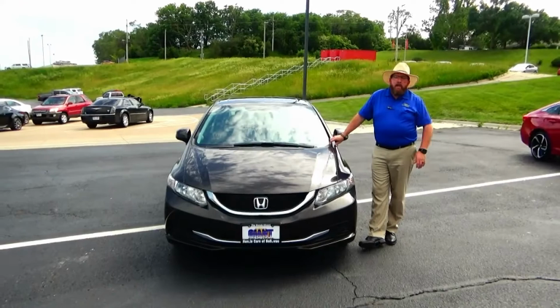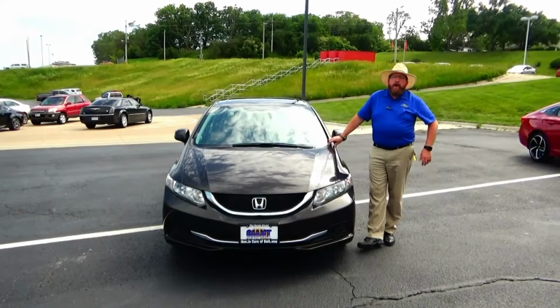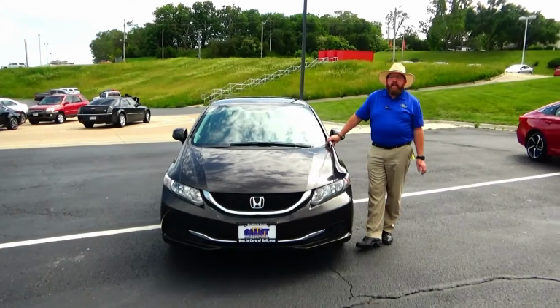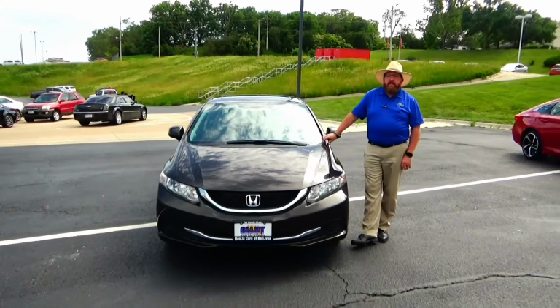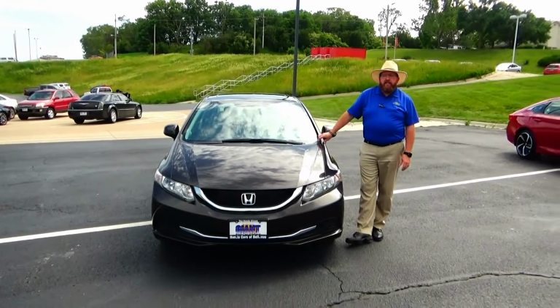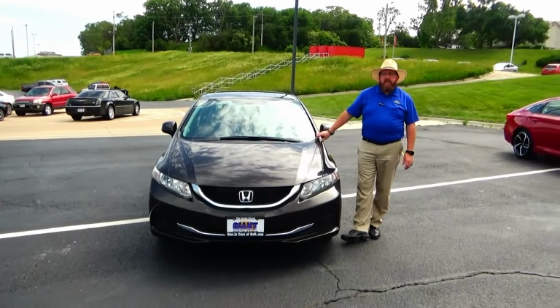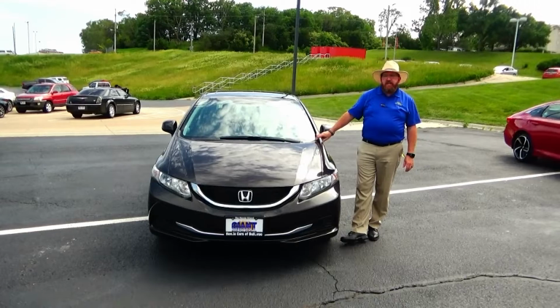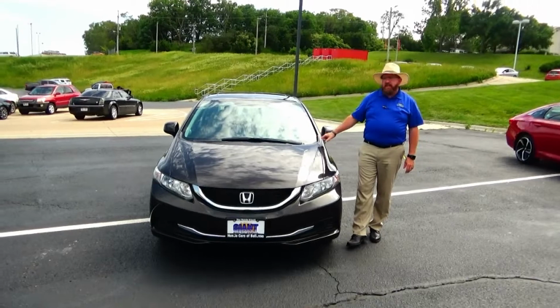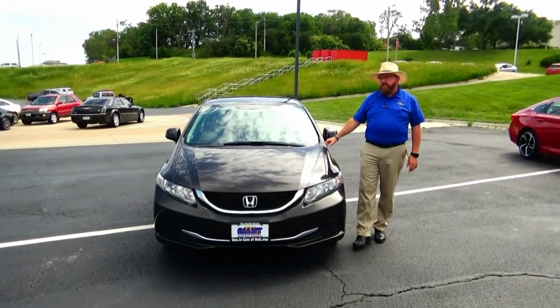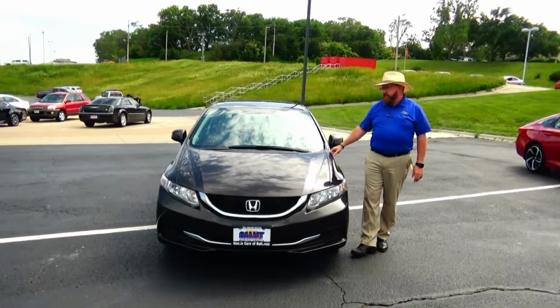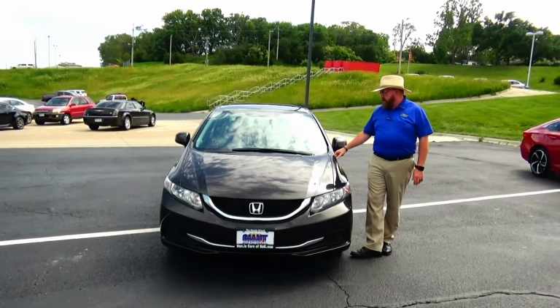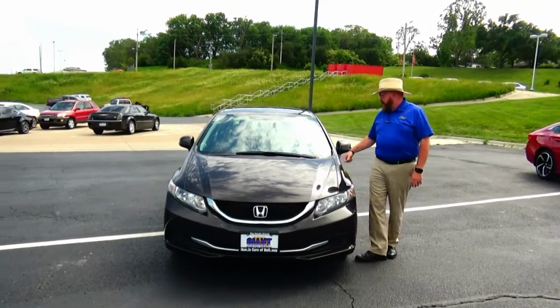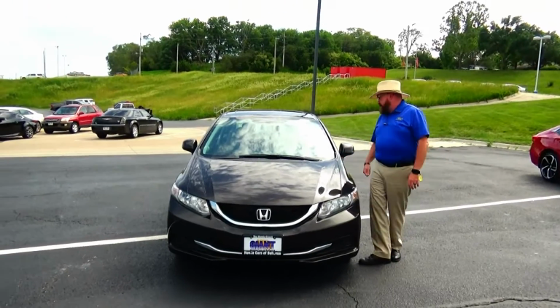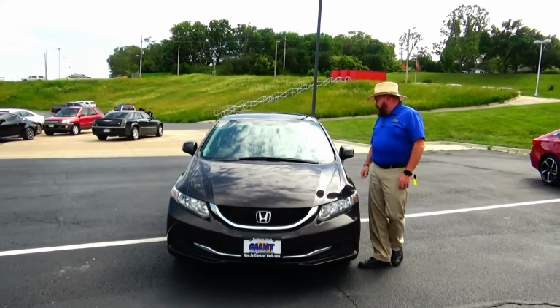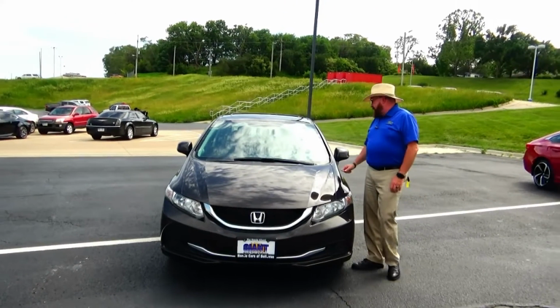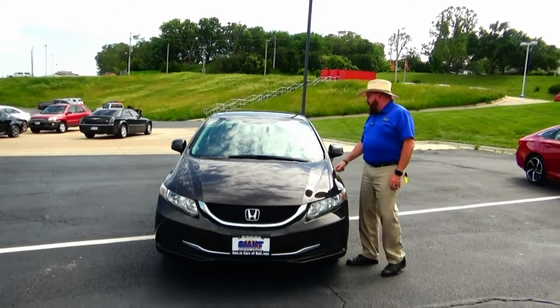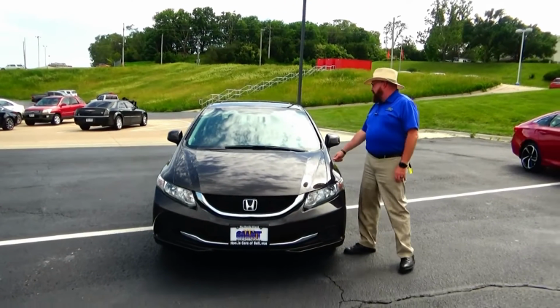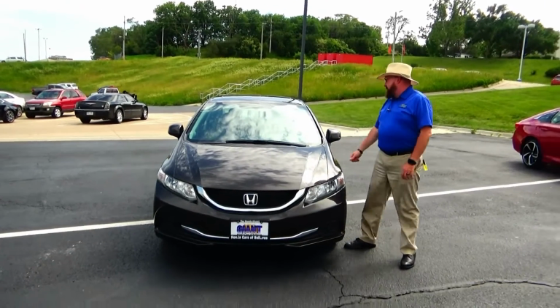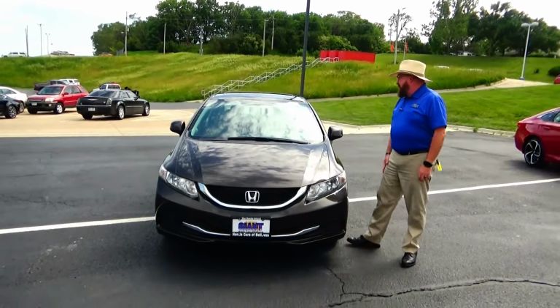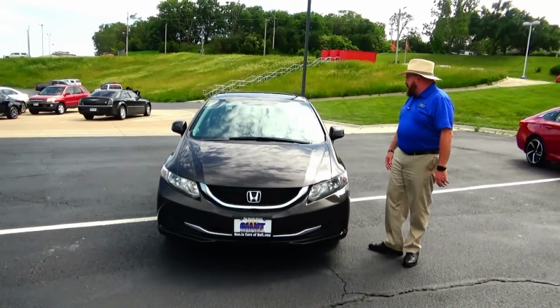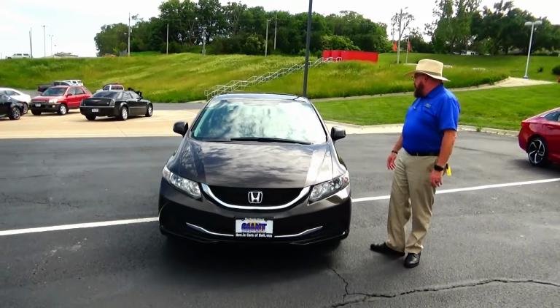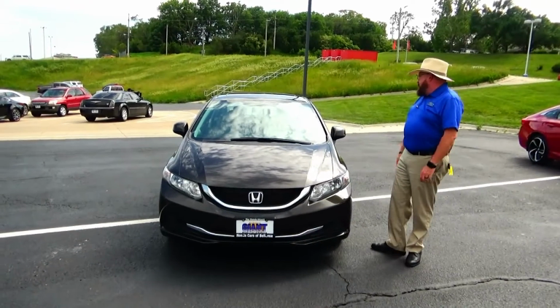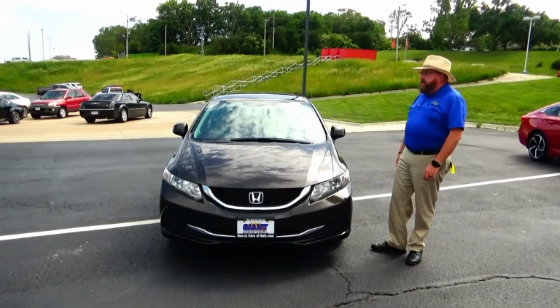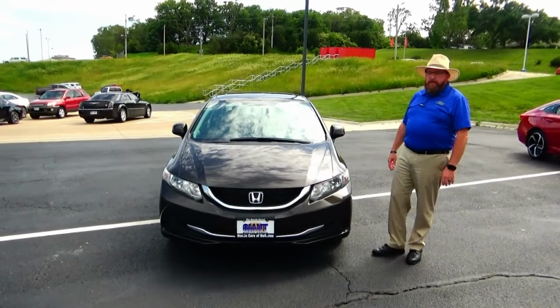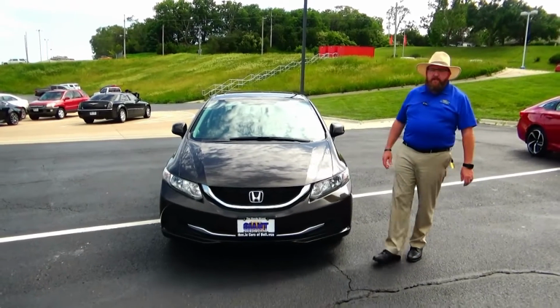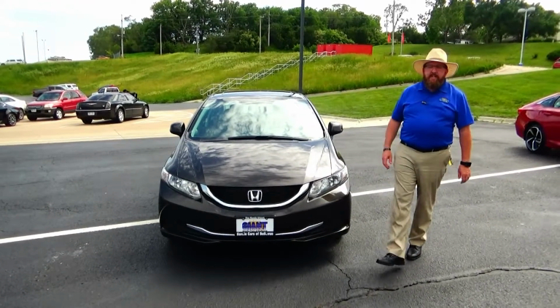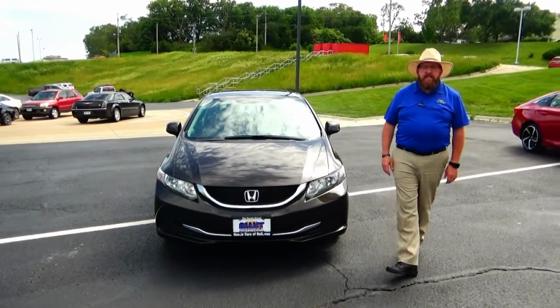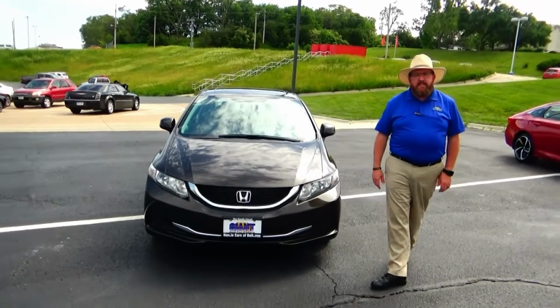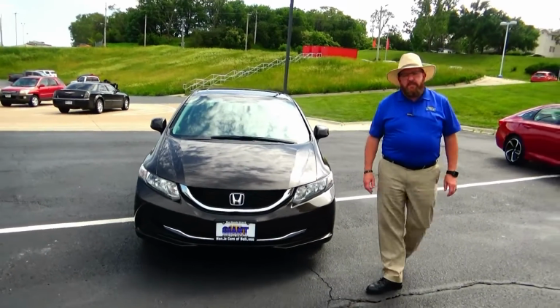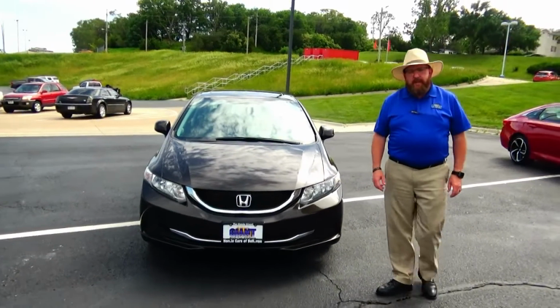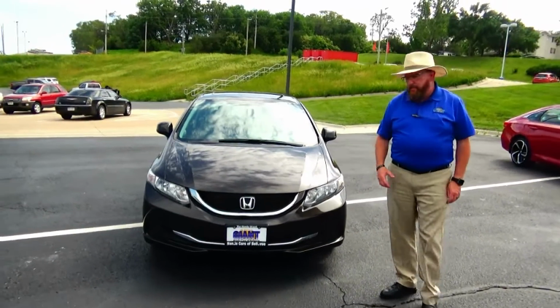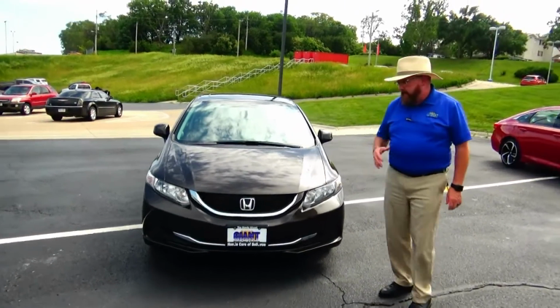Brian Kelly here for the Honda Giant, here to show you this 2013 Honda Civic EX, just coming in on trade with 72,000 miles.